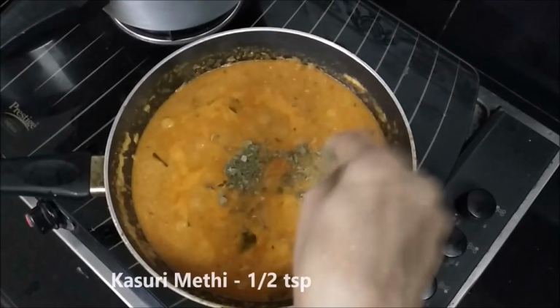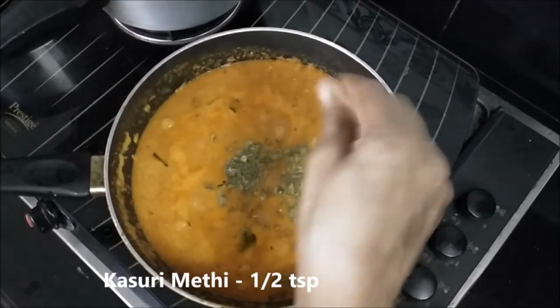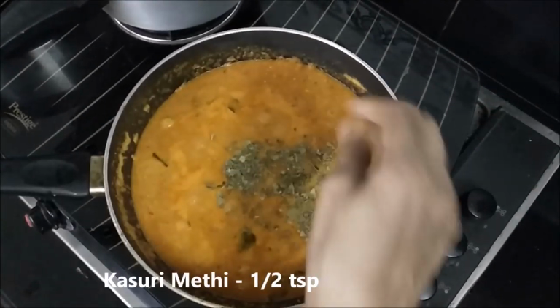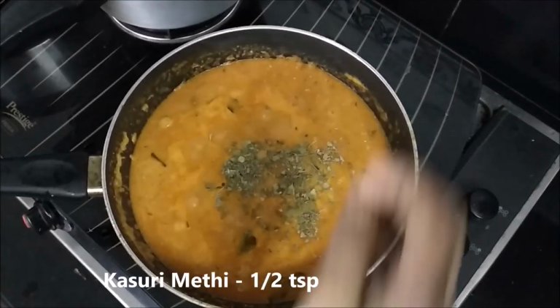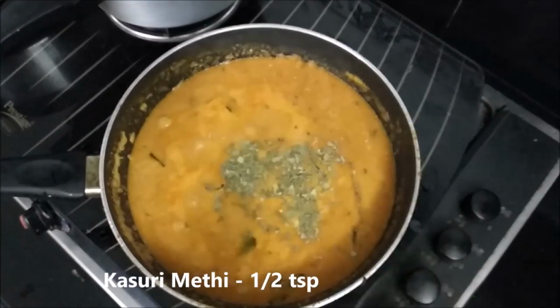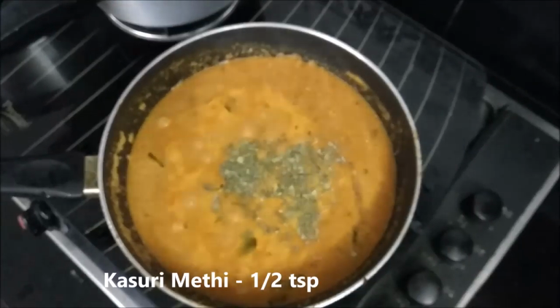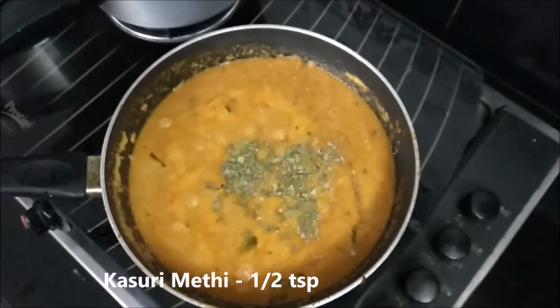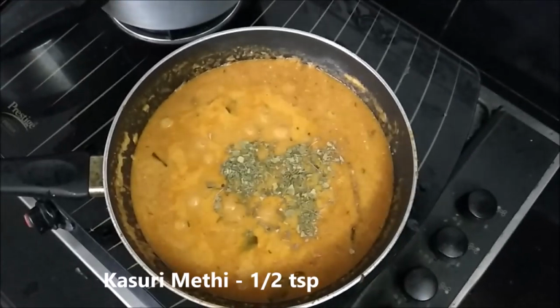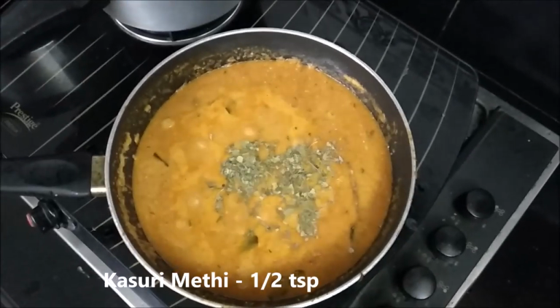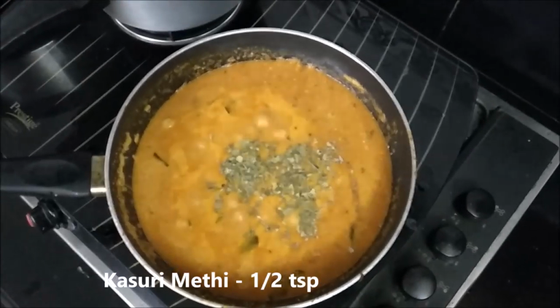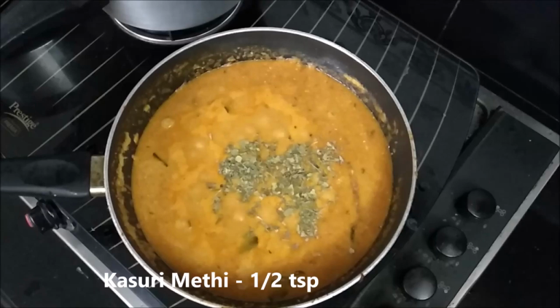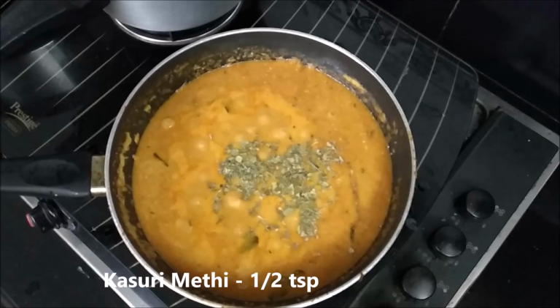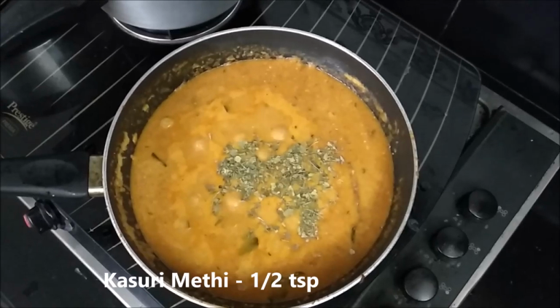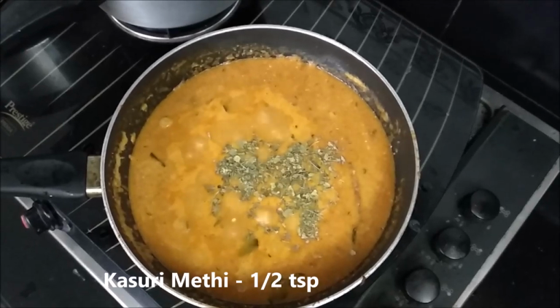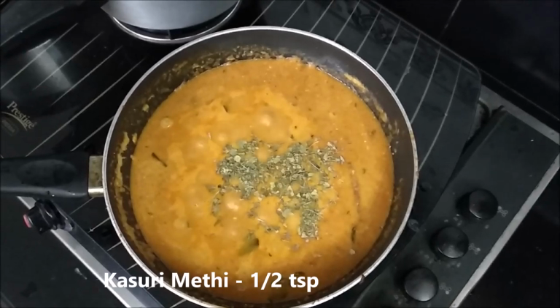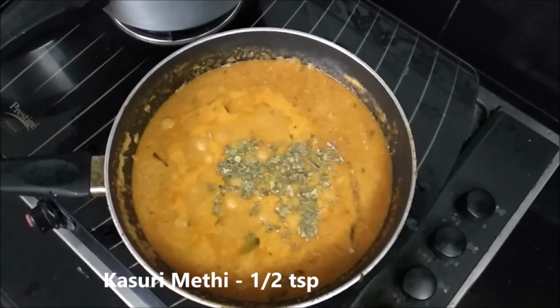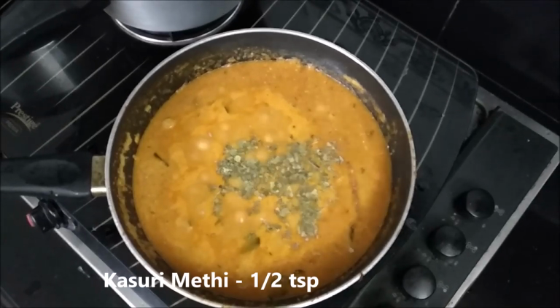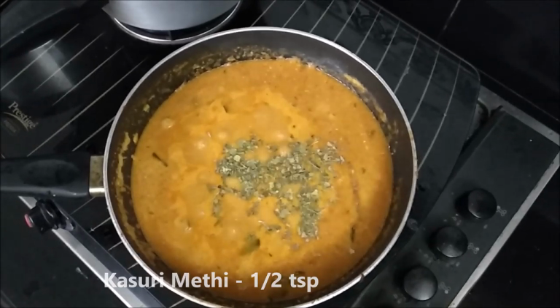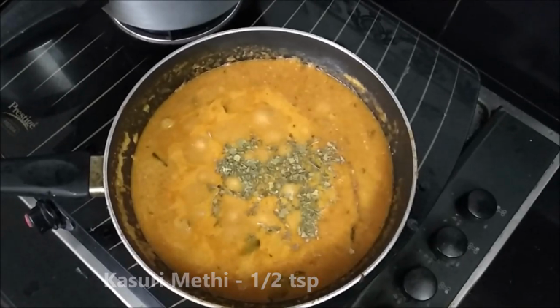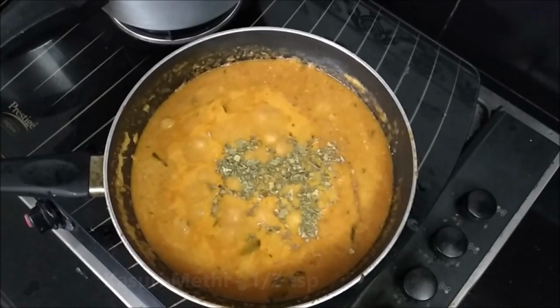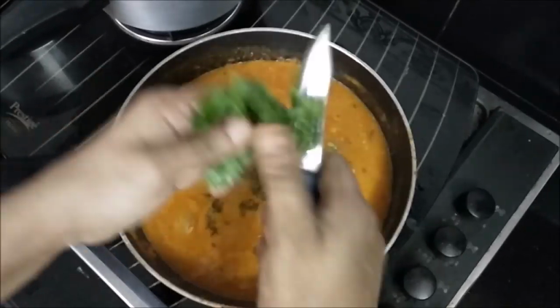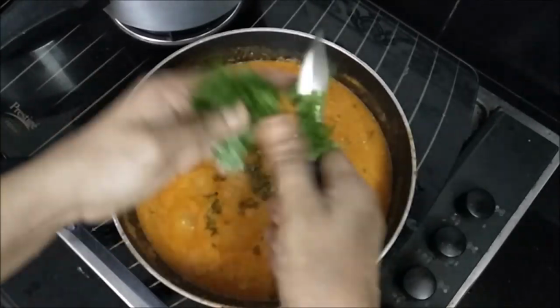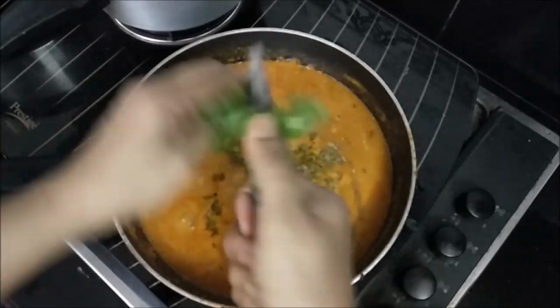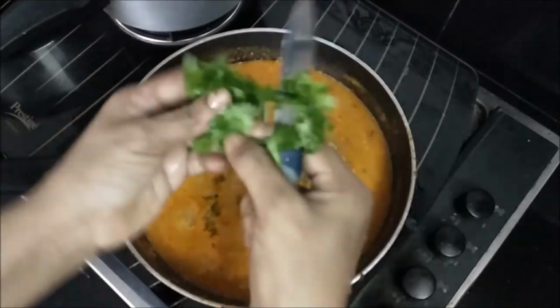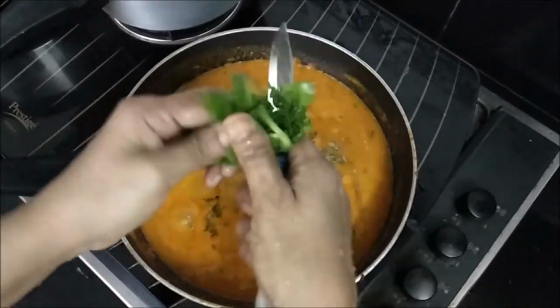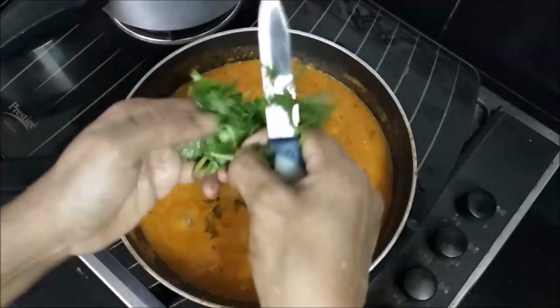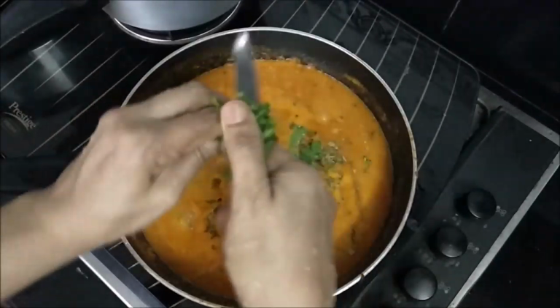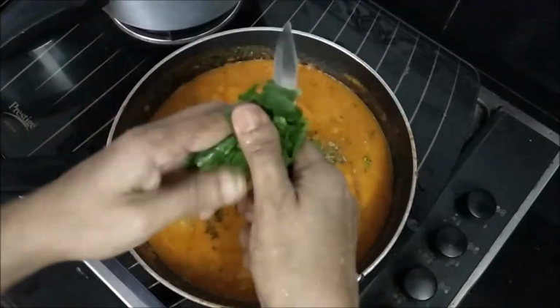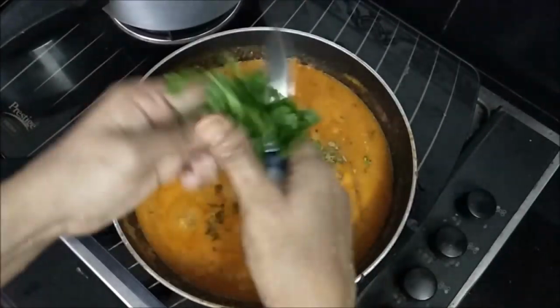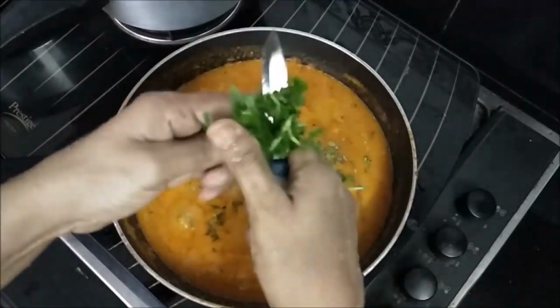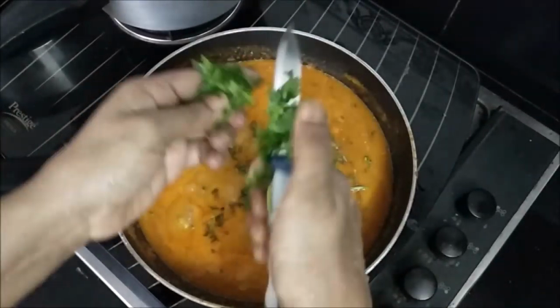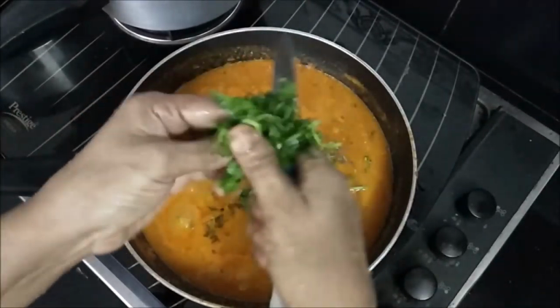This is a rare teaspoon of Kasuri Methi. This is also a small part of this product.